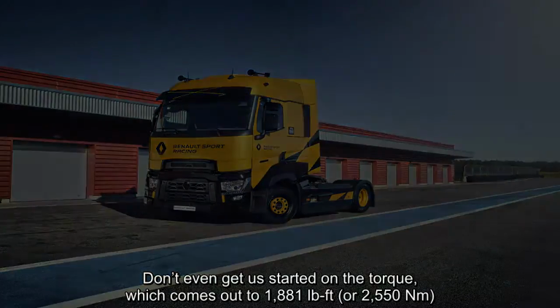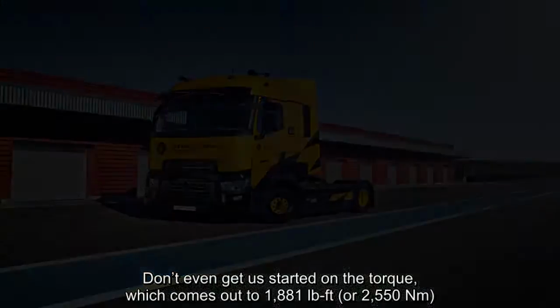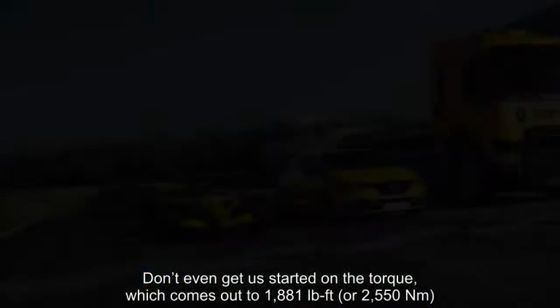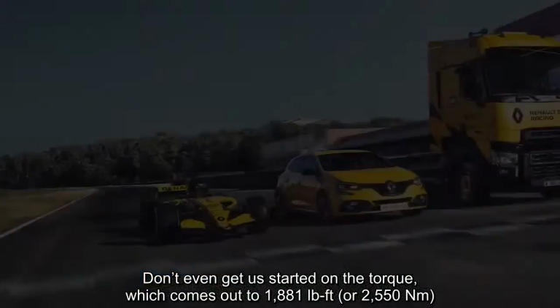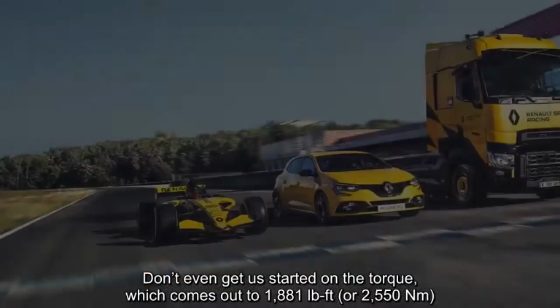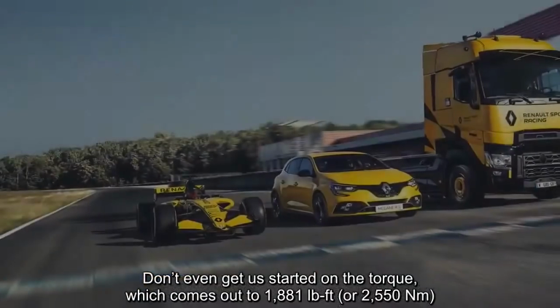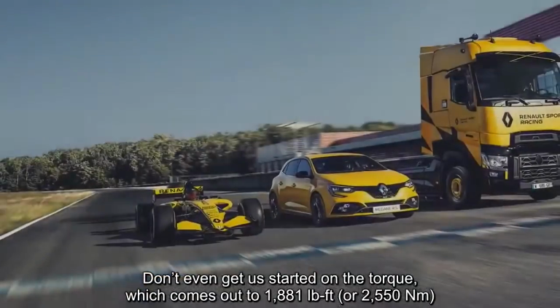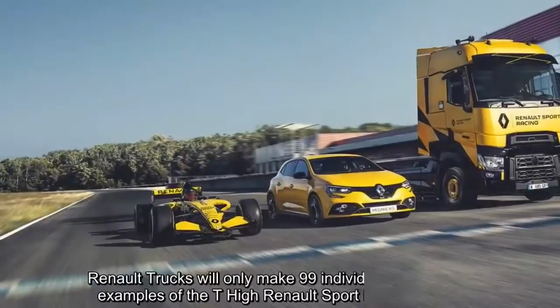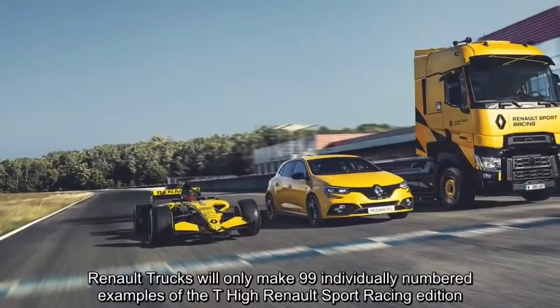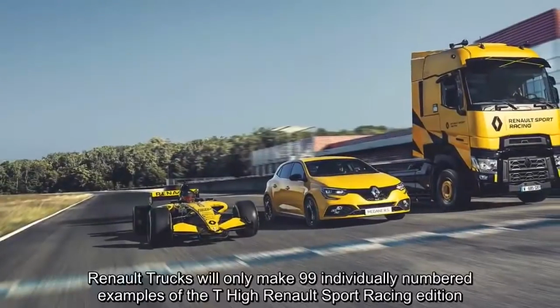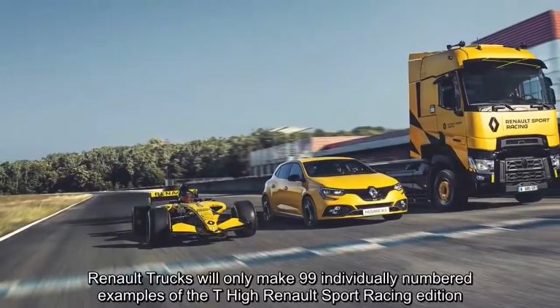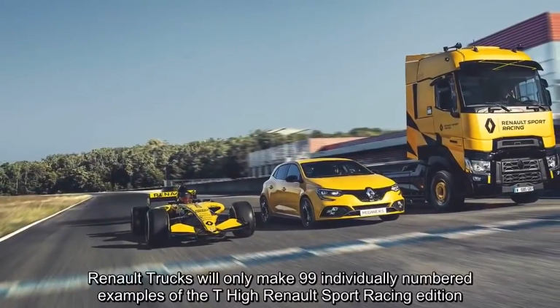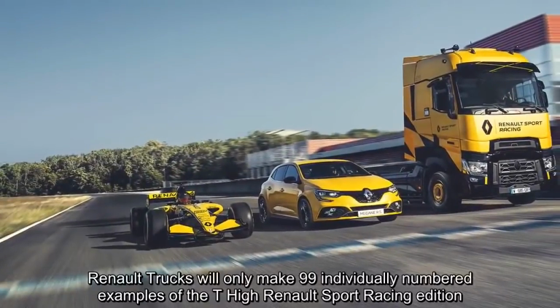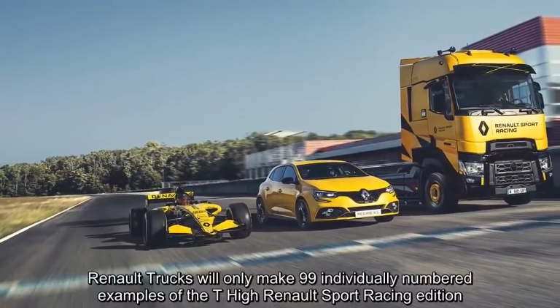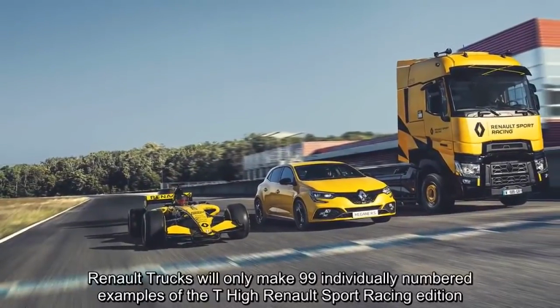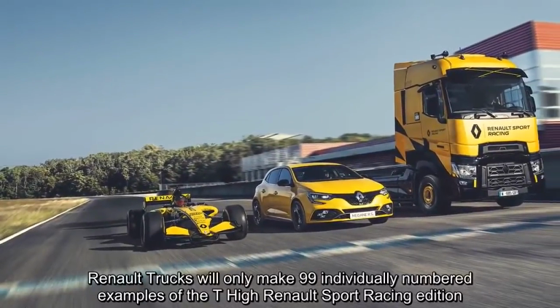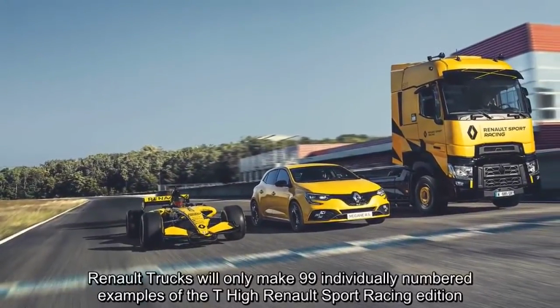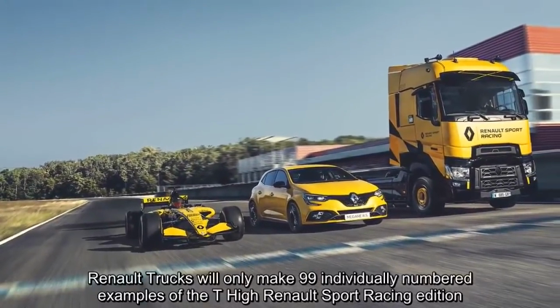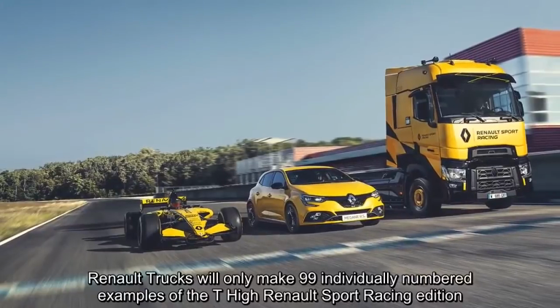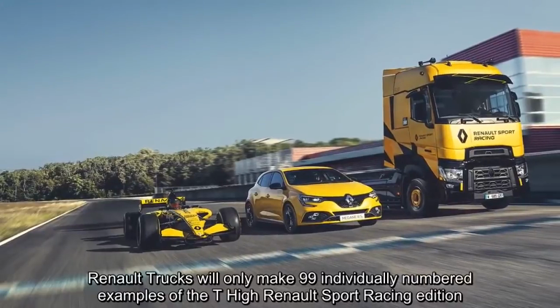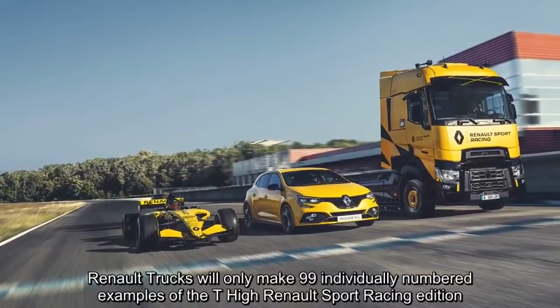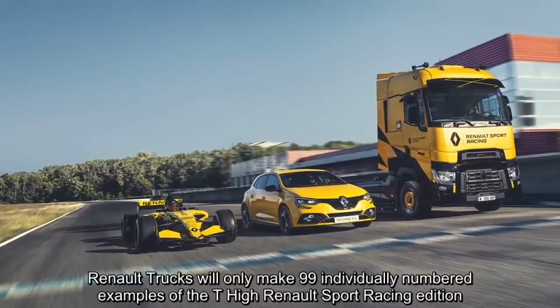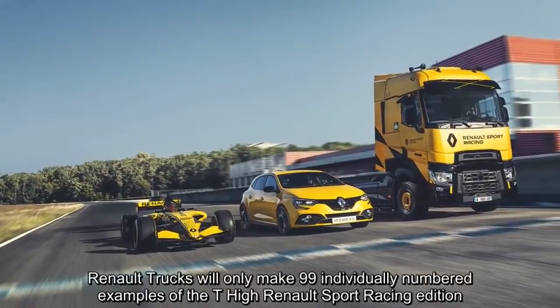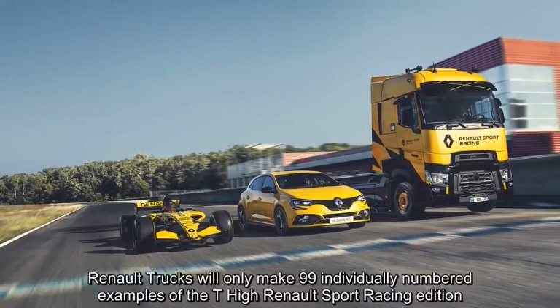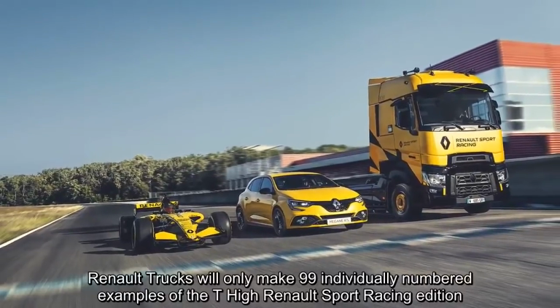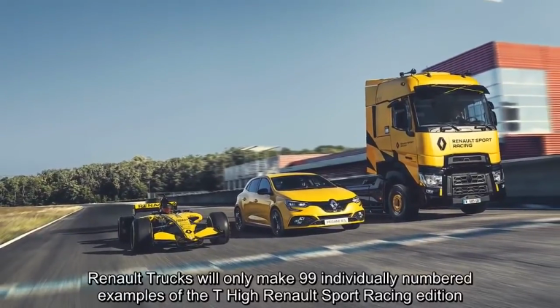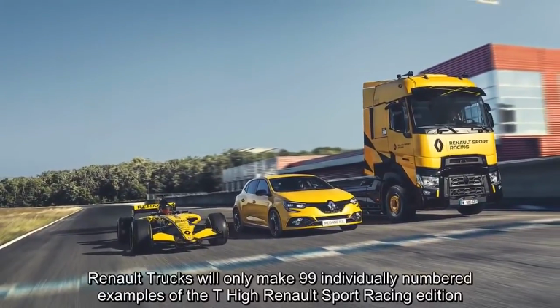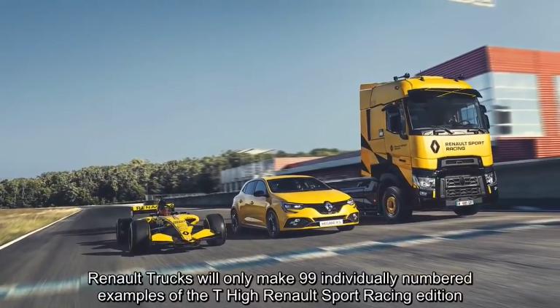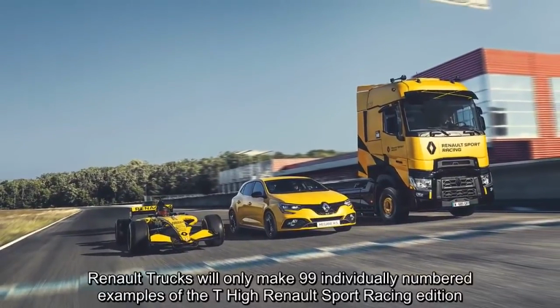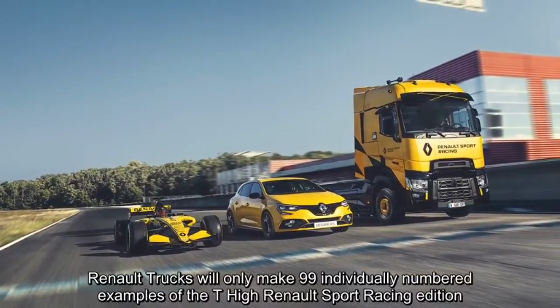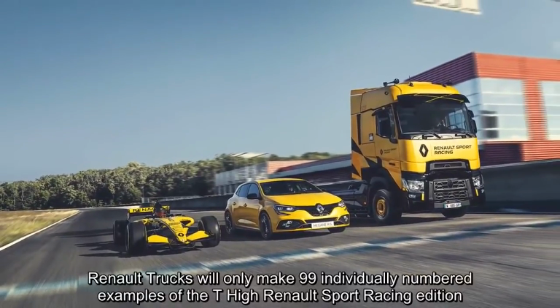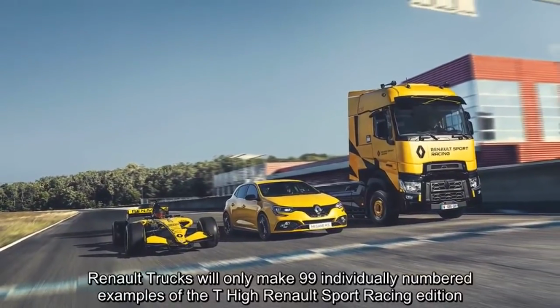Renault Trucks will only make 99 individually numbered examples of the T-High Renault Sport Racing Edition.